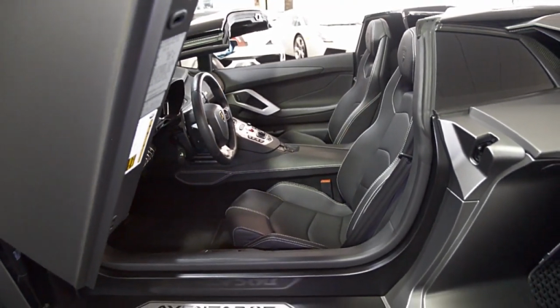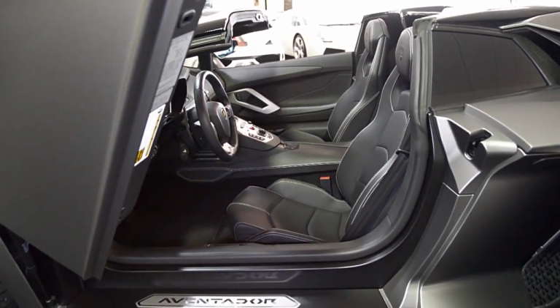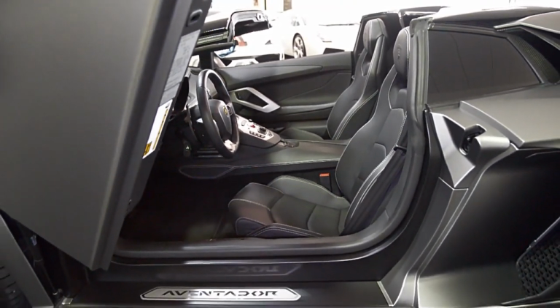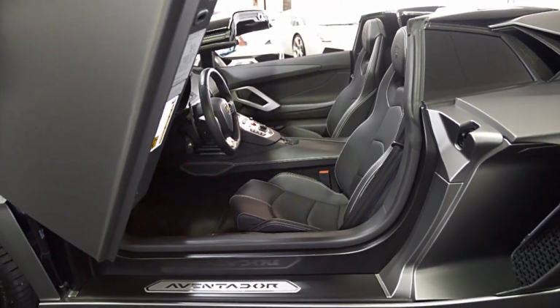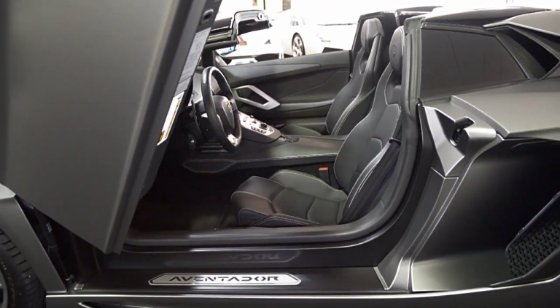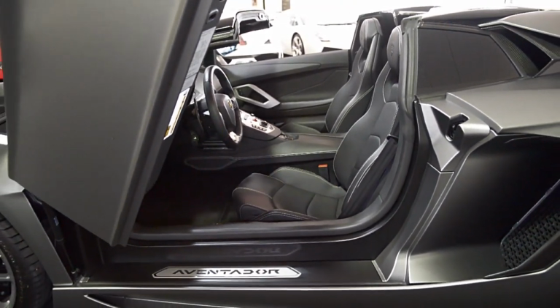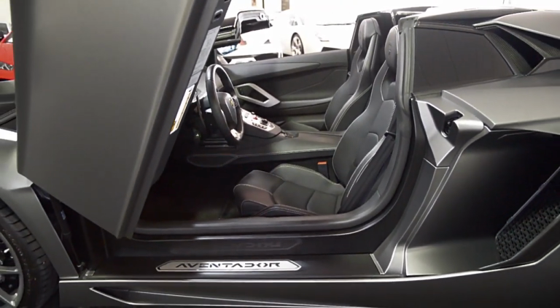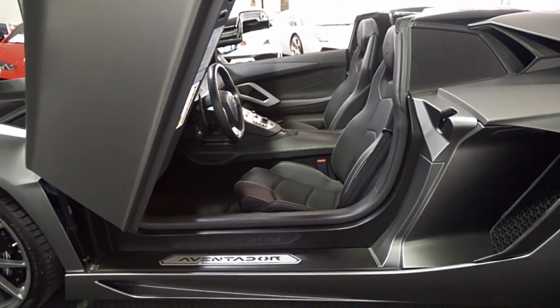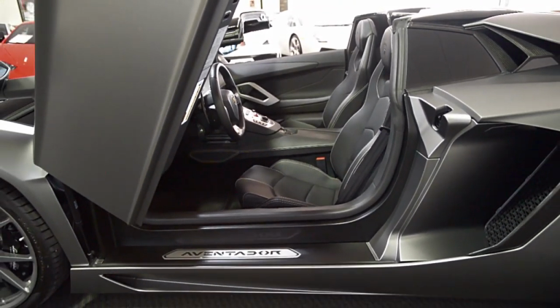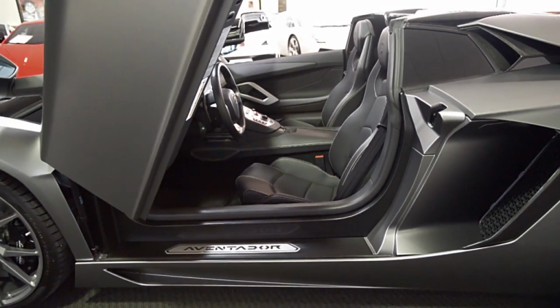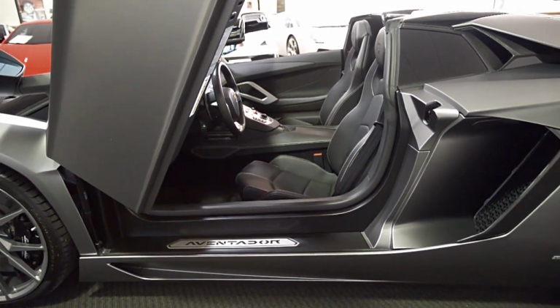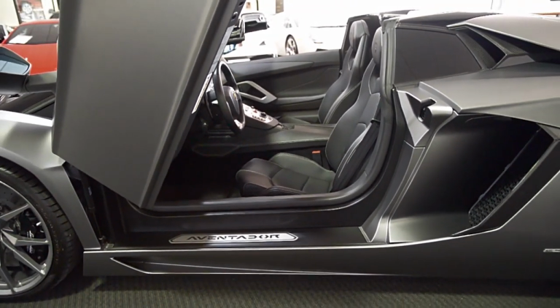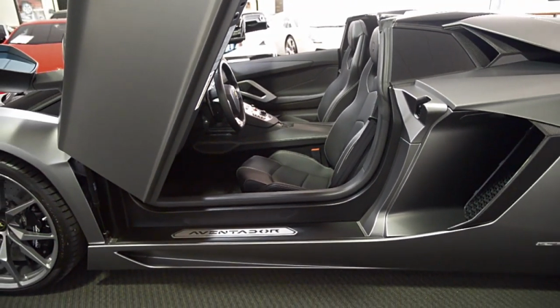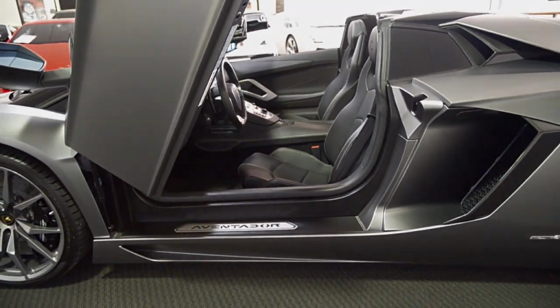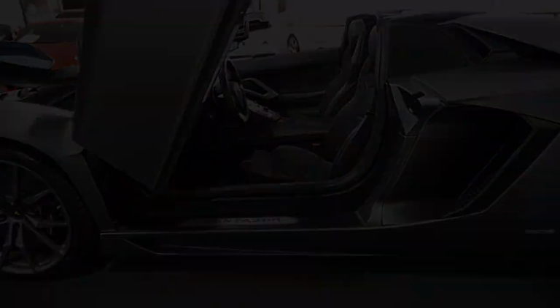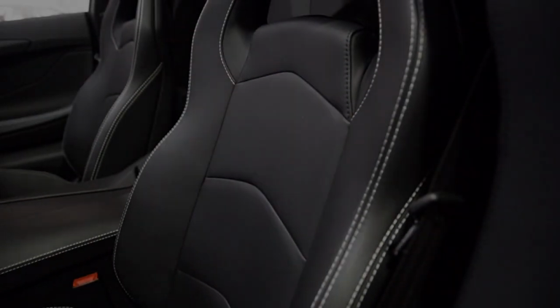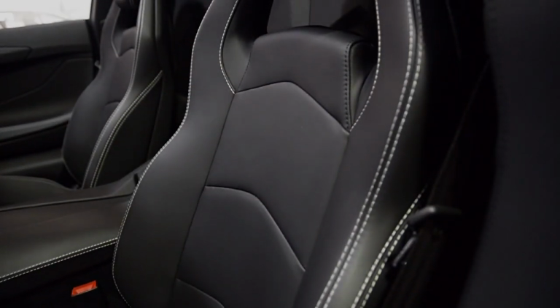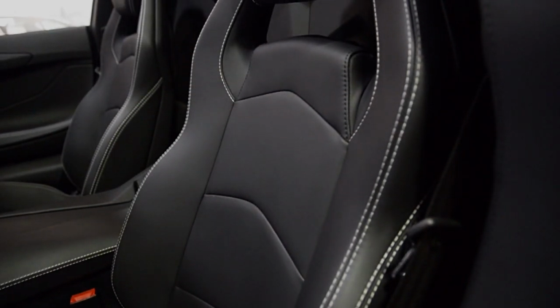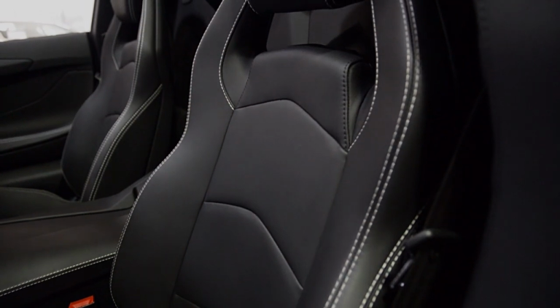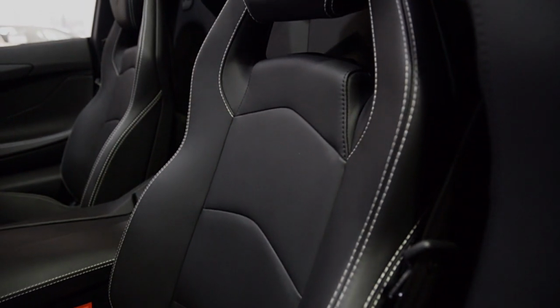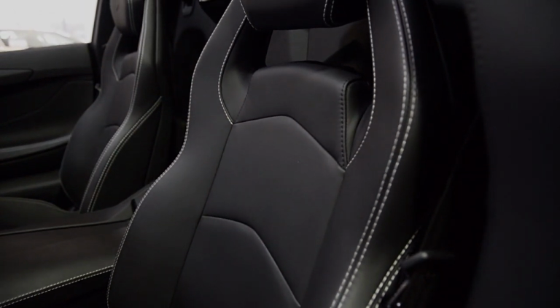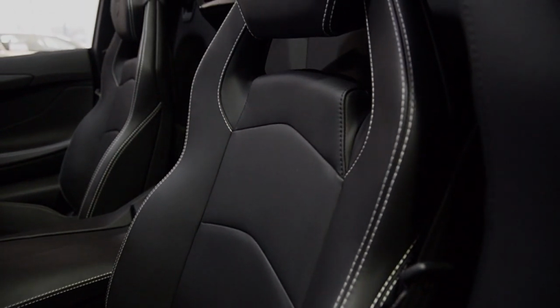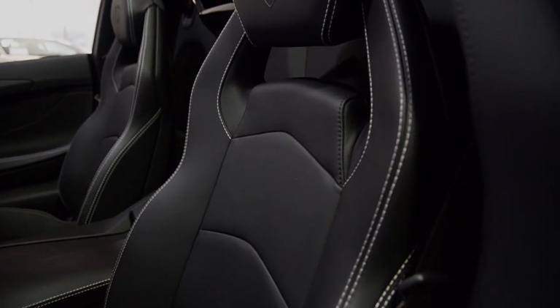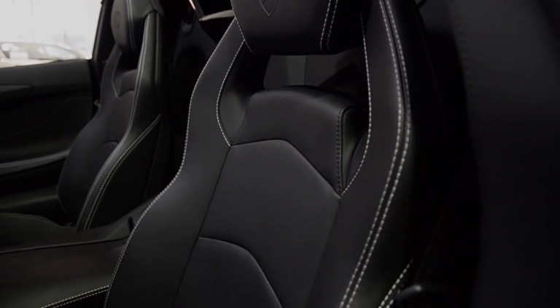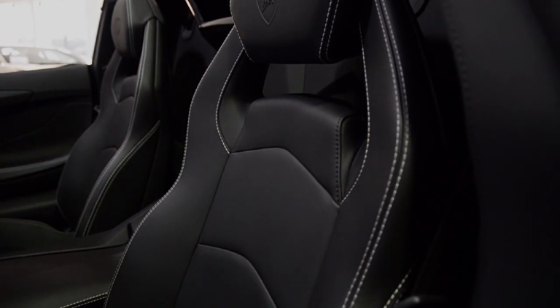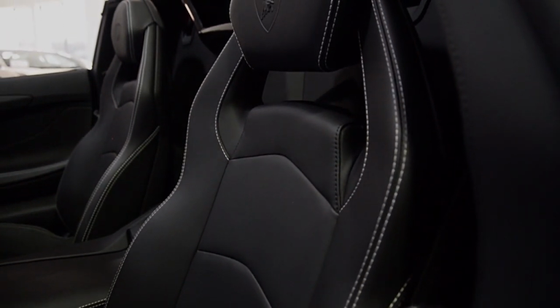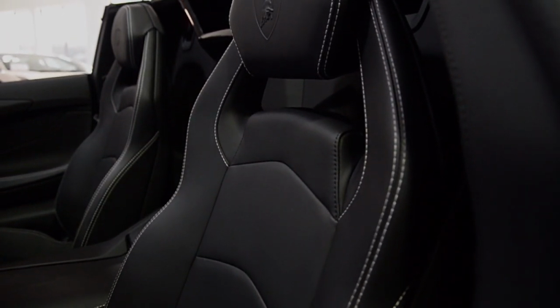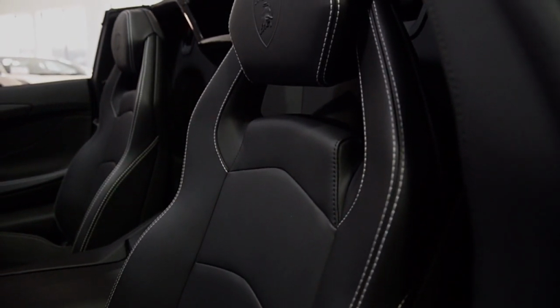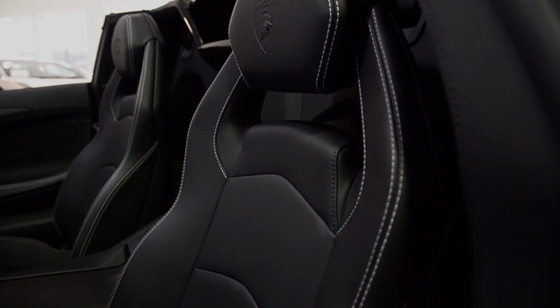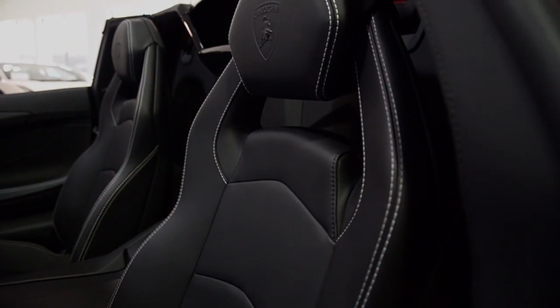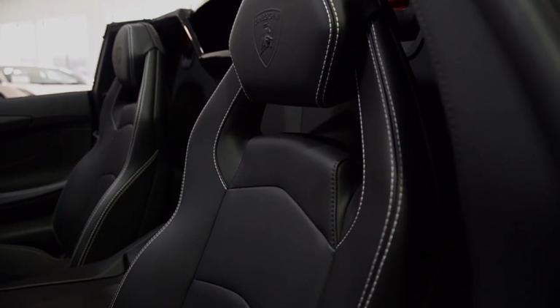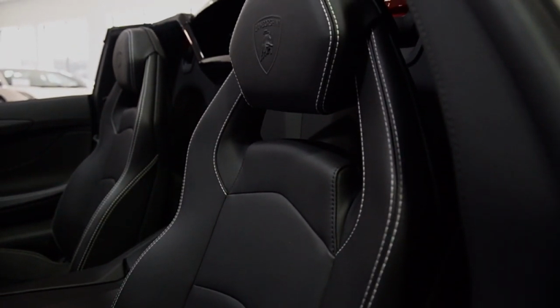This car is finished in a beautiful Grigio Titan exterior color, and adorned with a full-leather interior with contrast stitching throughout.